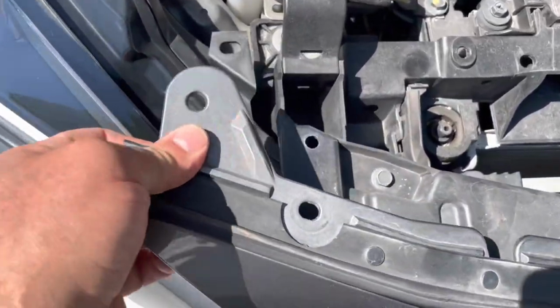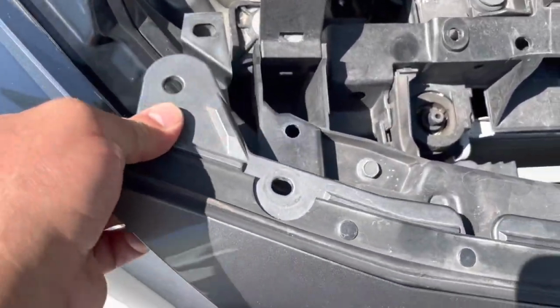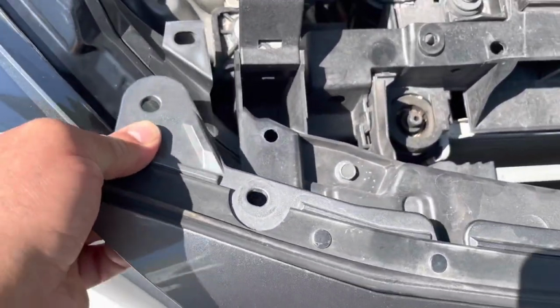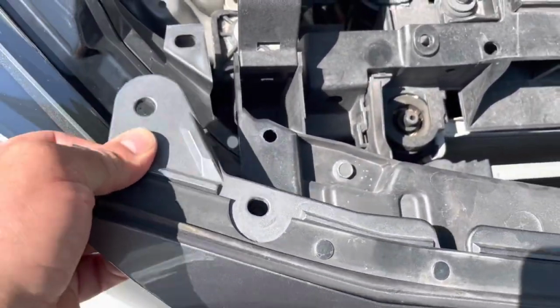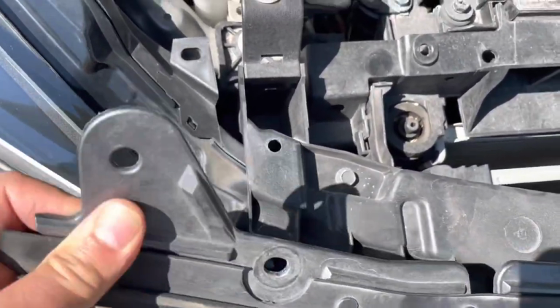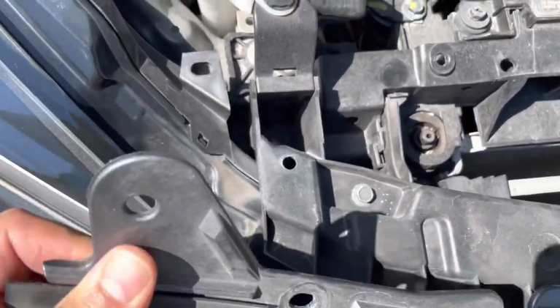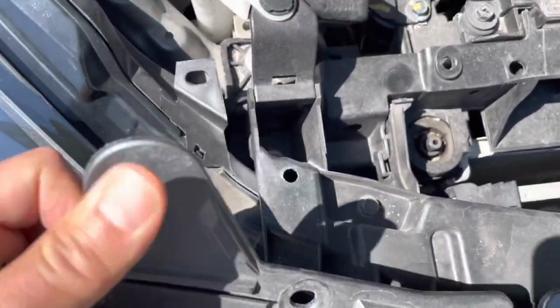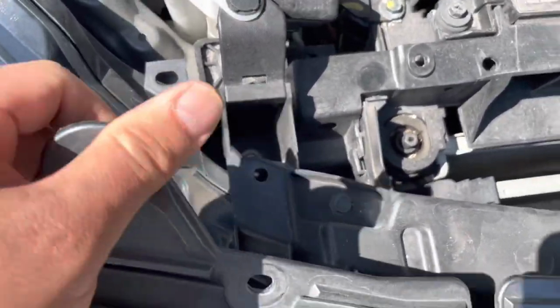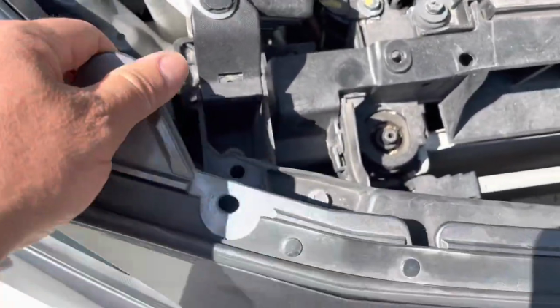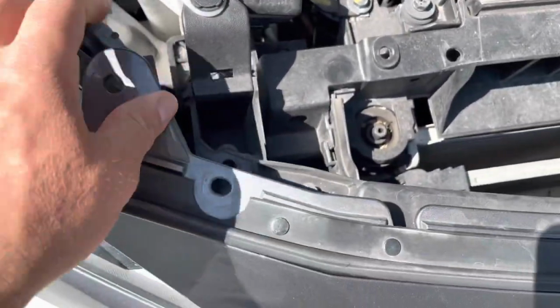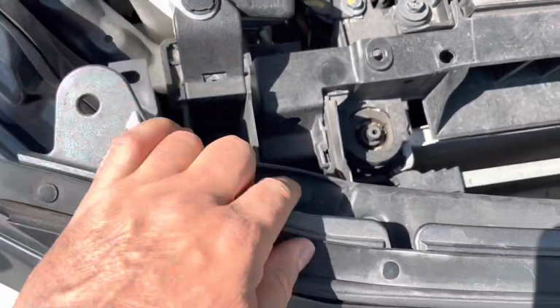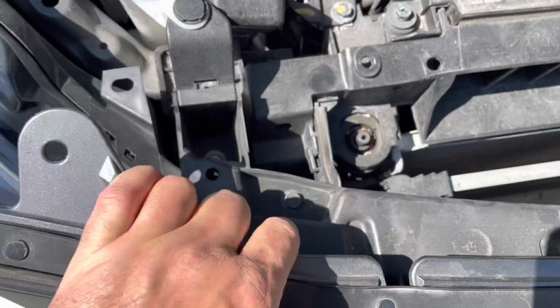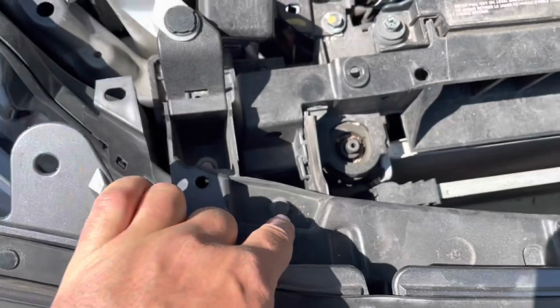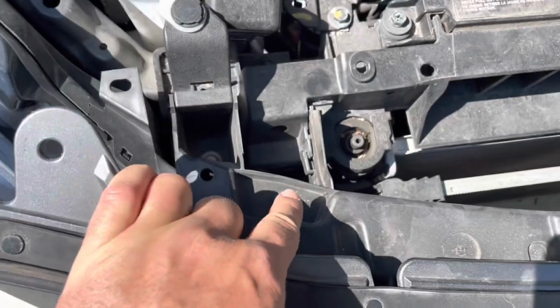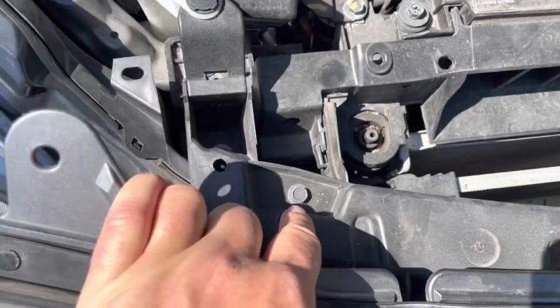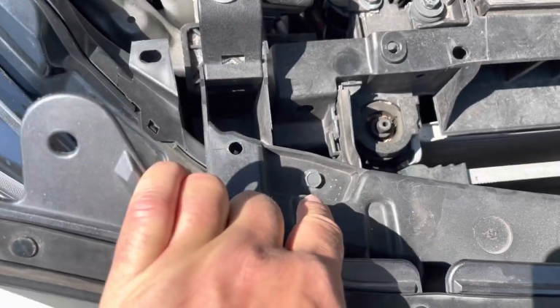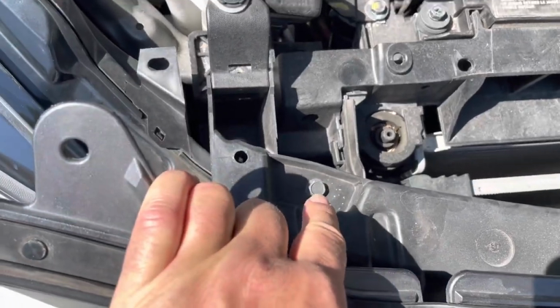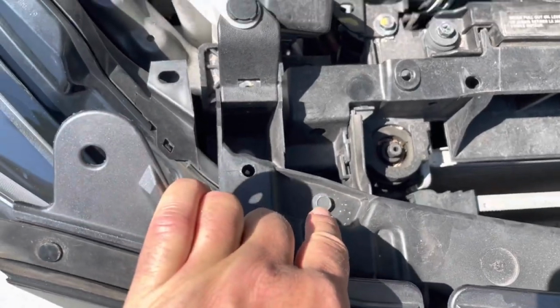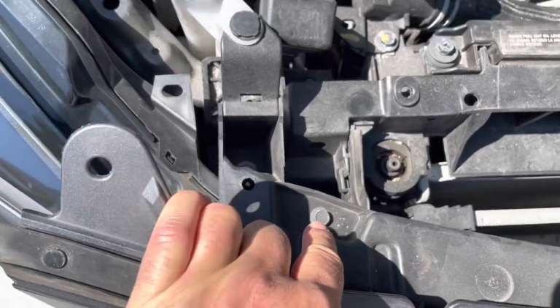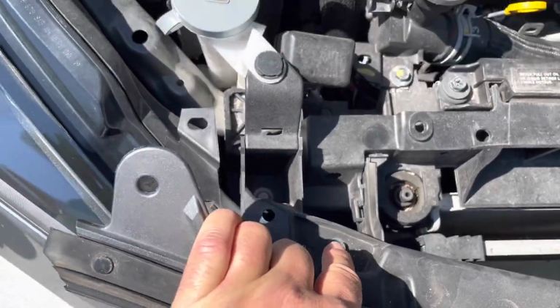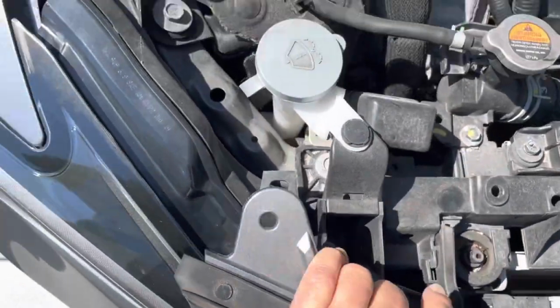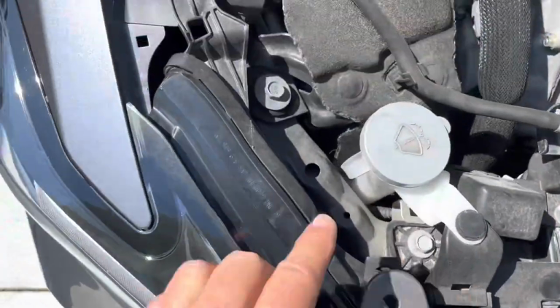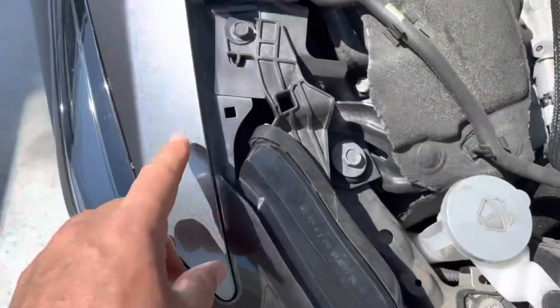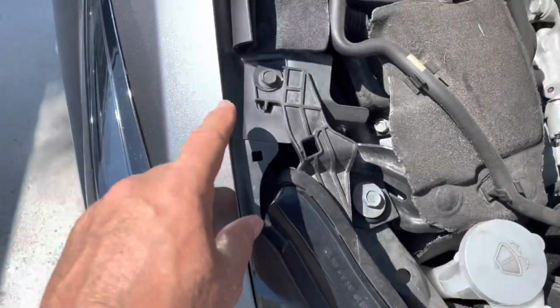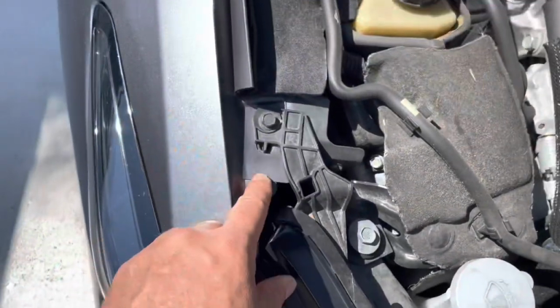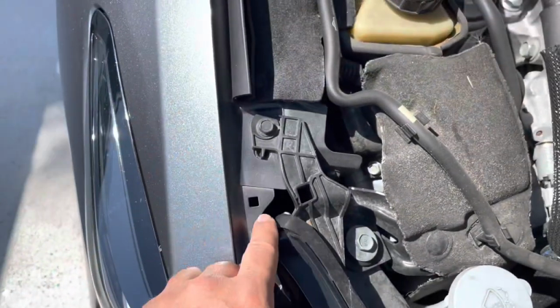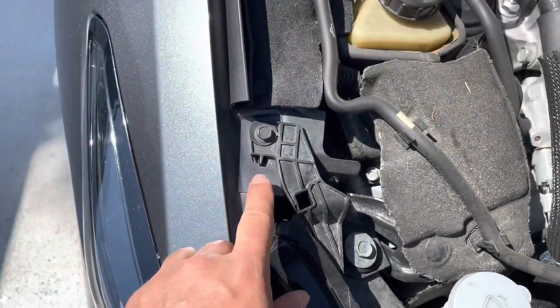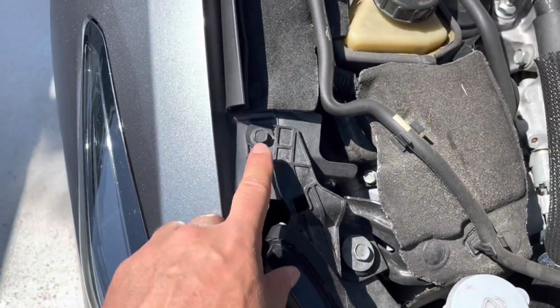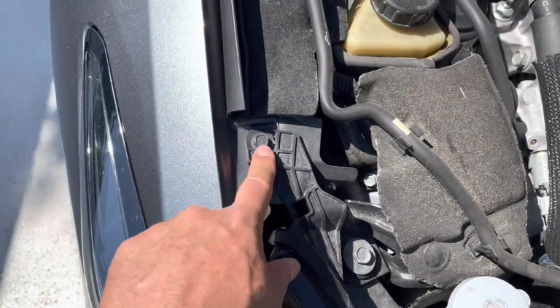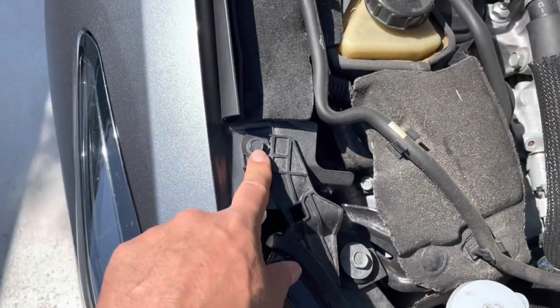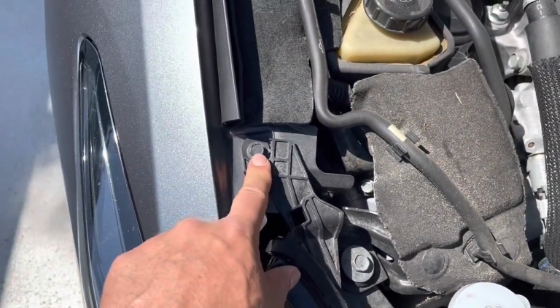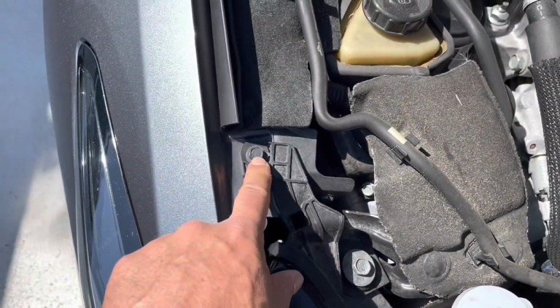Now we have two screws you need to remove. This one is a 10mm, and remove this one — also 10mm.